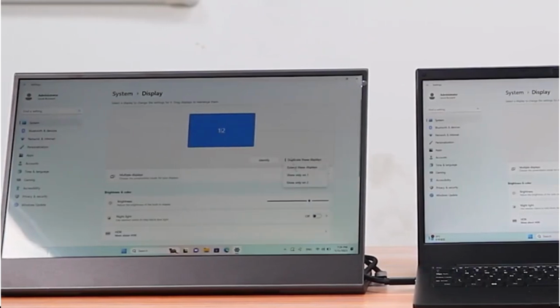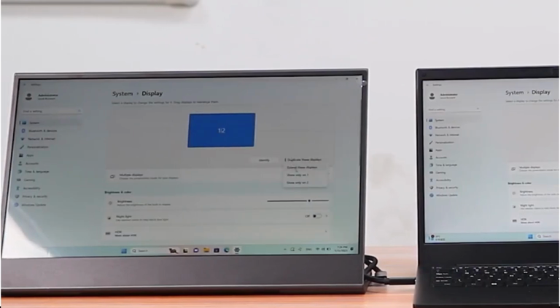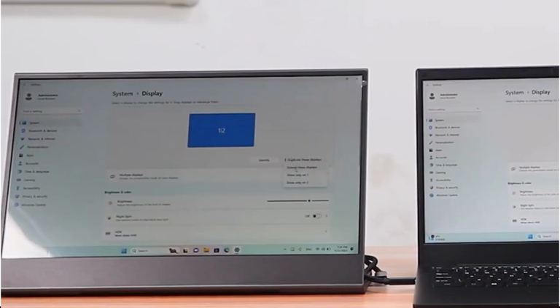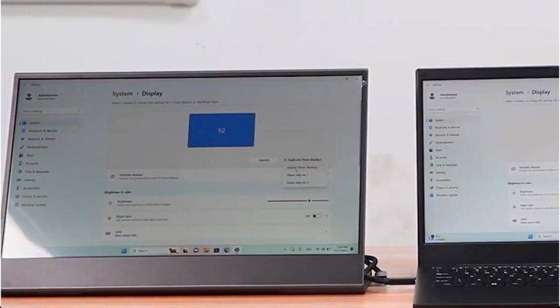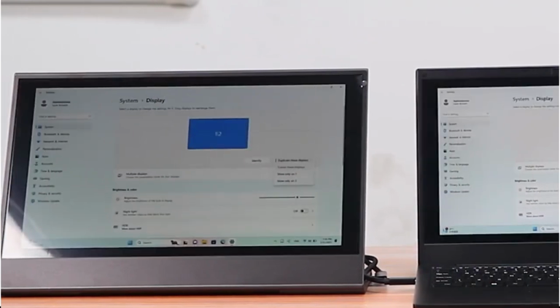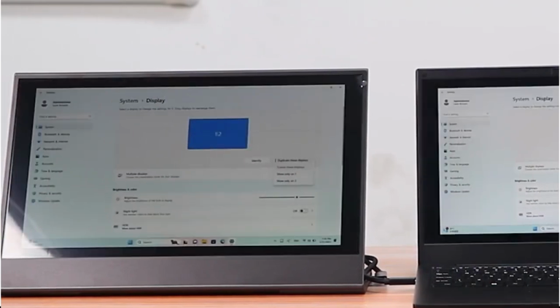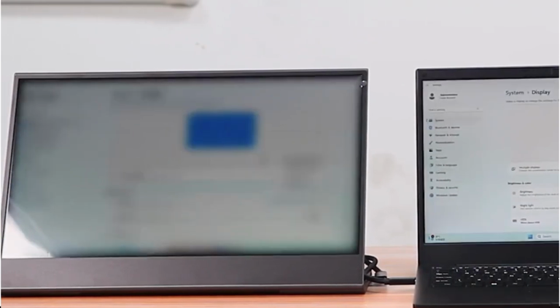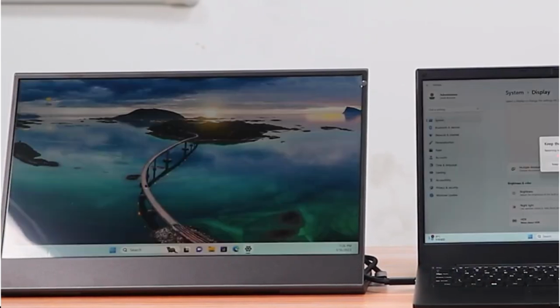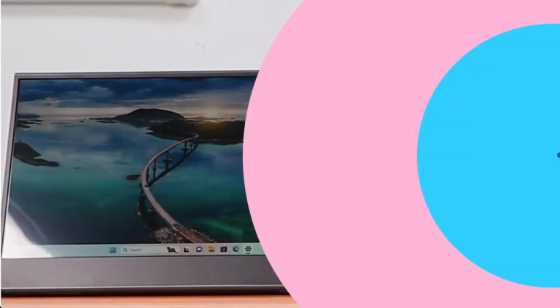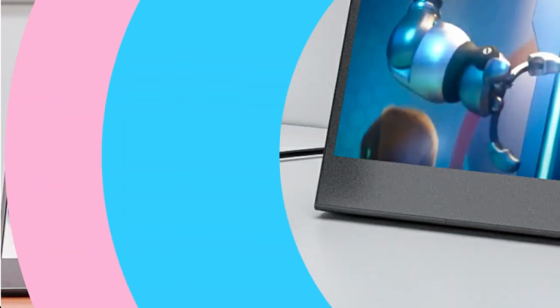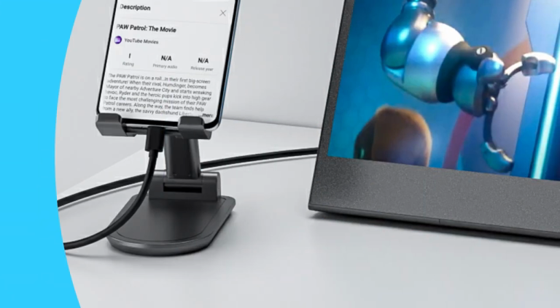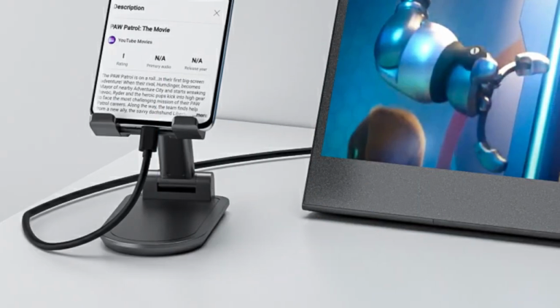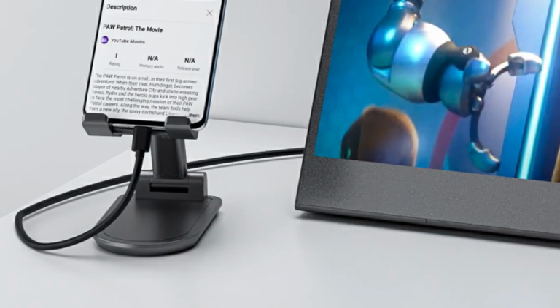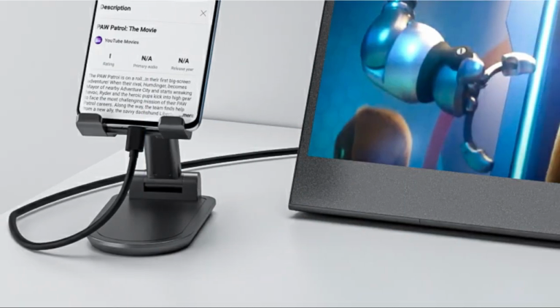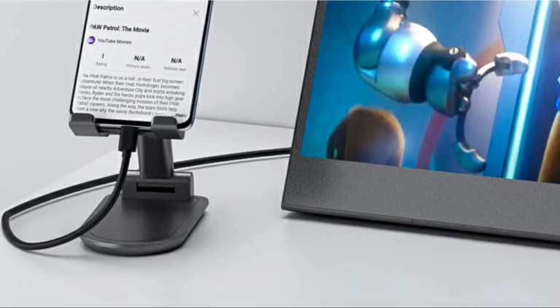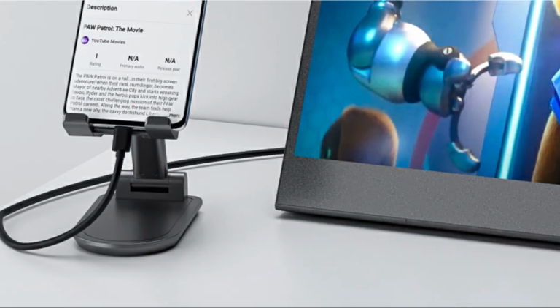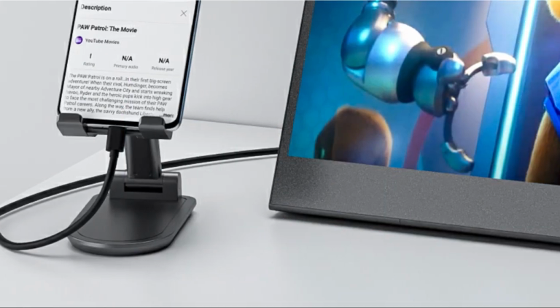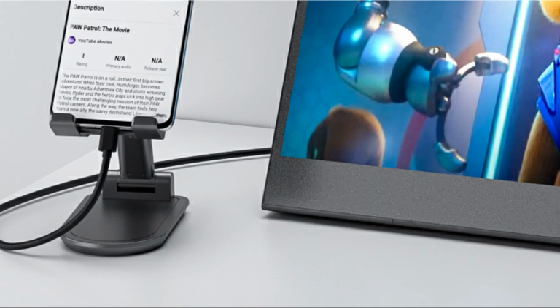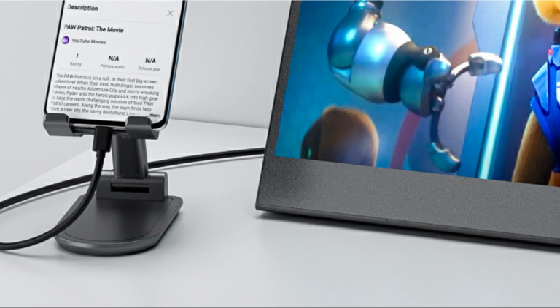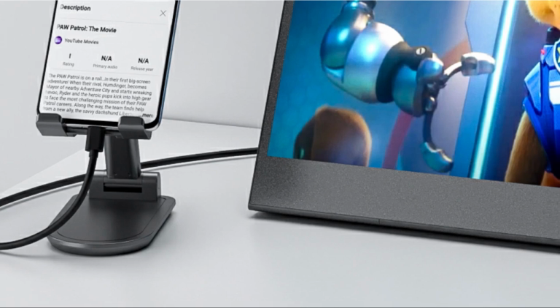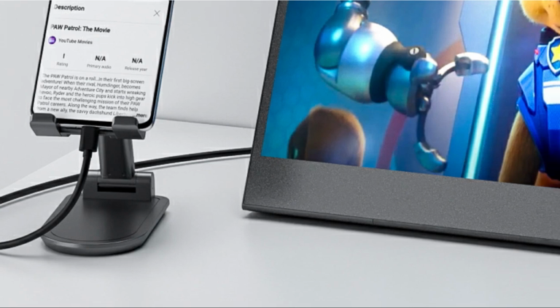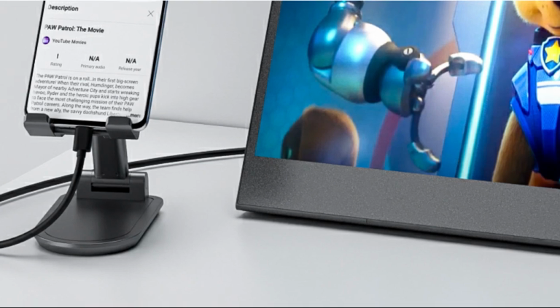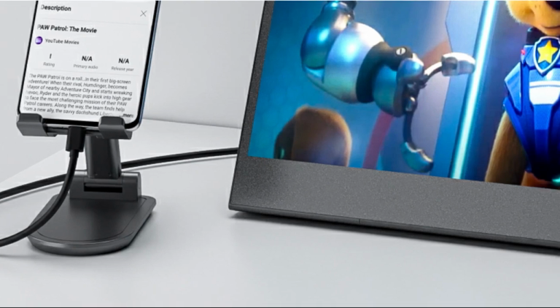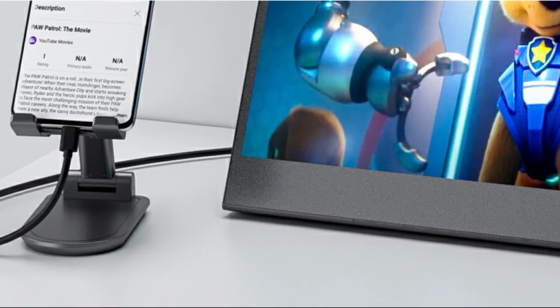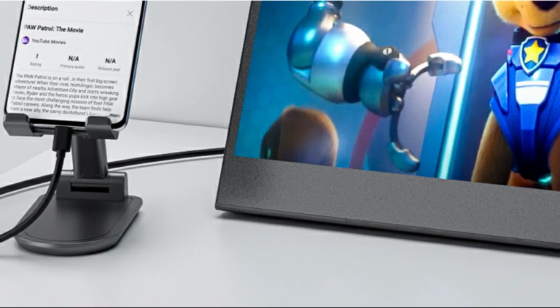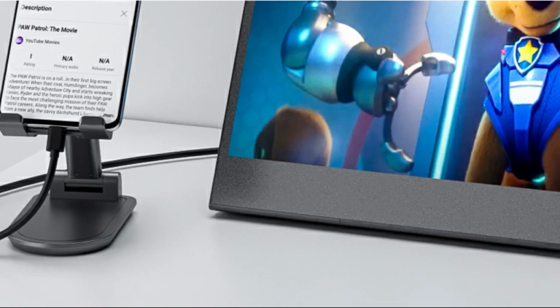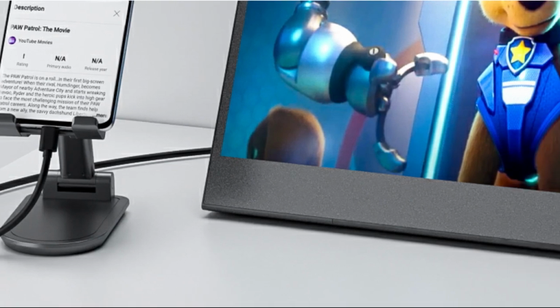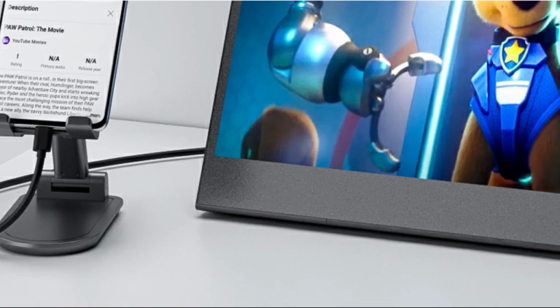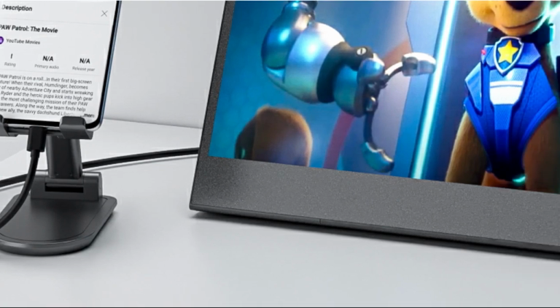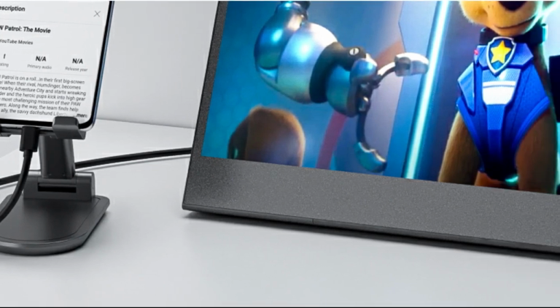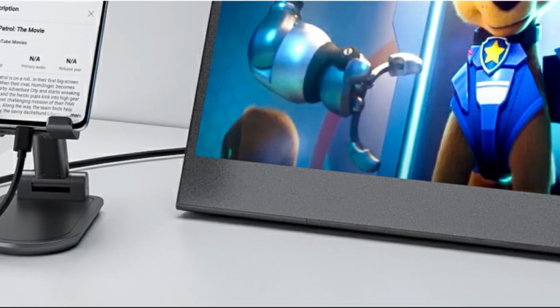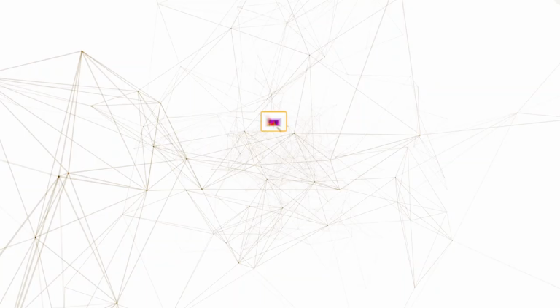Whether it's for business presentations, home entertainment, or gaming sessions, this monitor delivers exceptional performance.